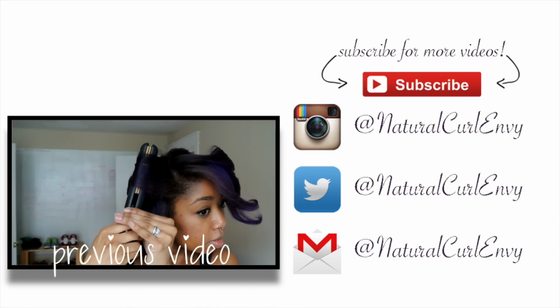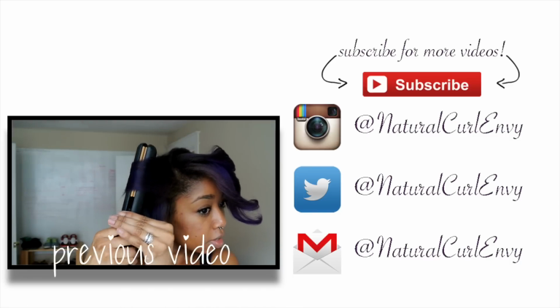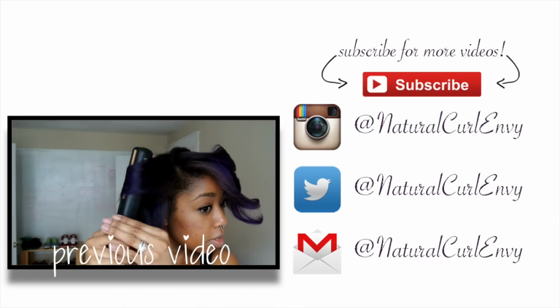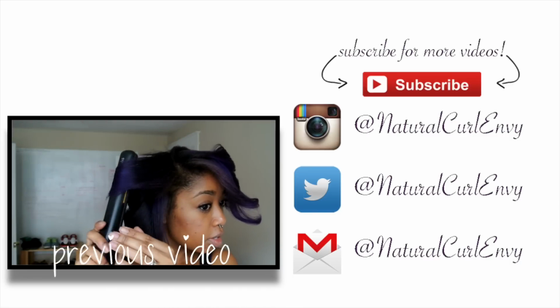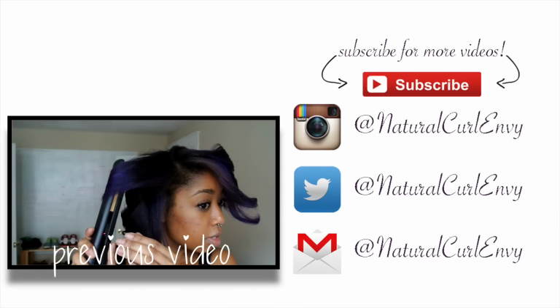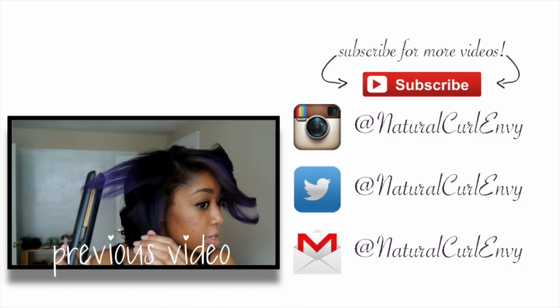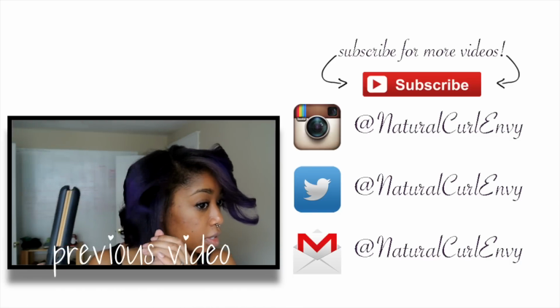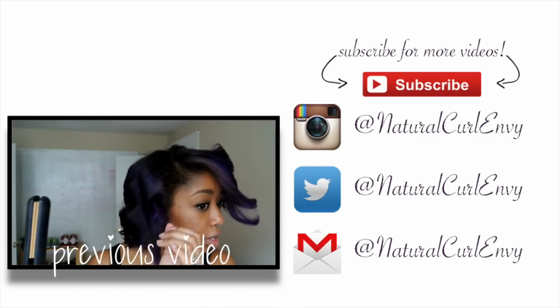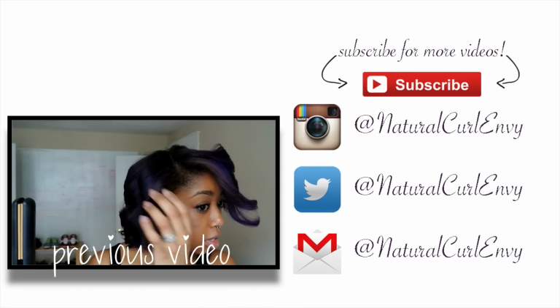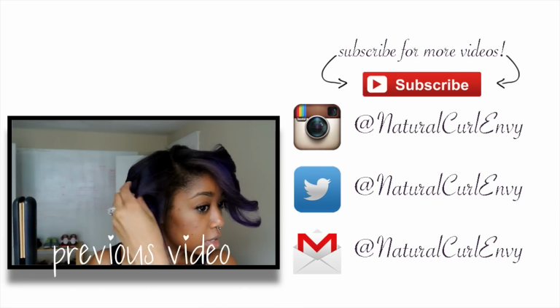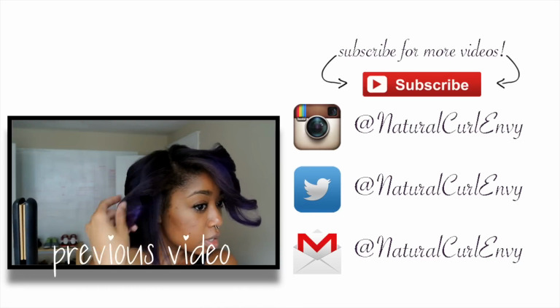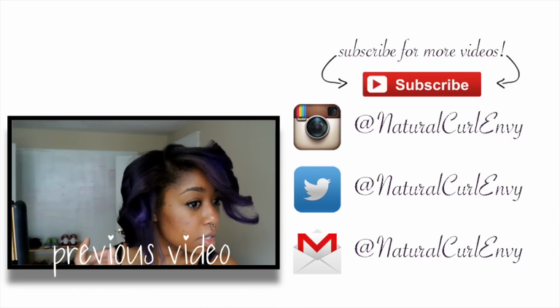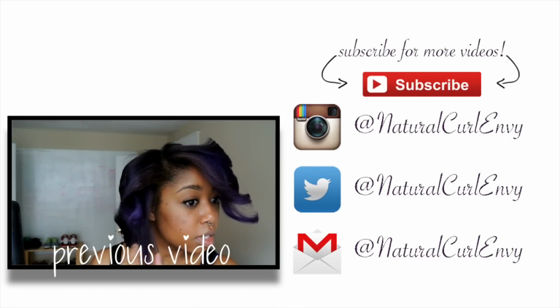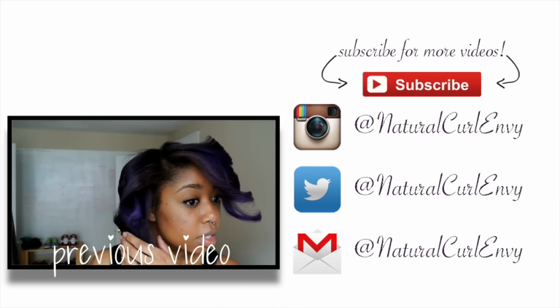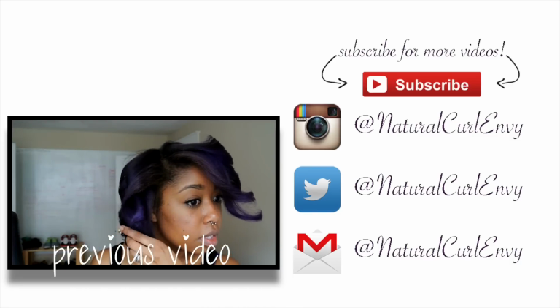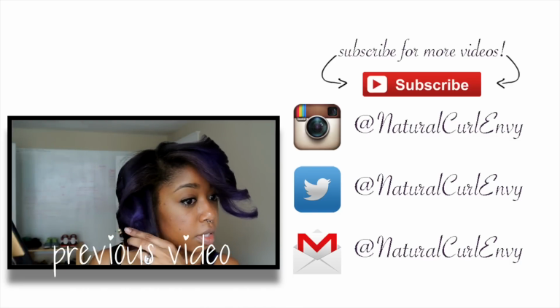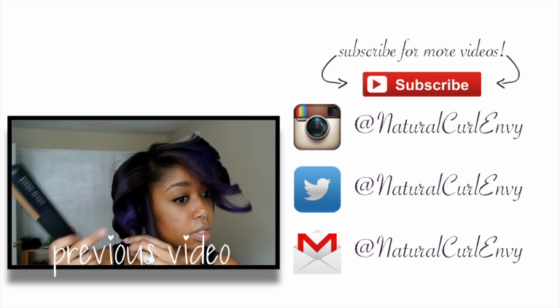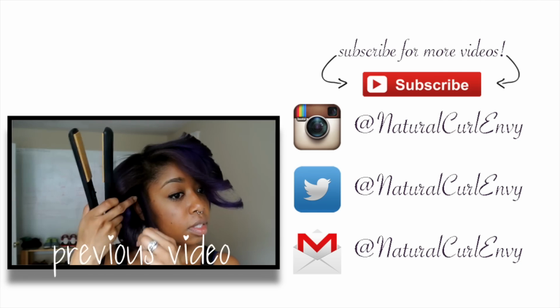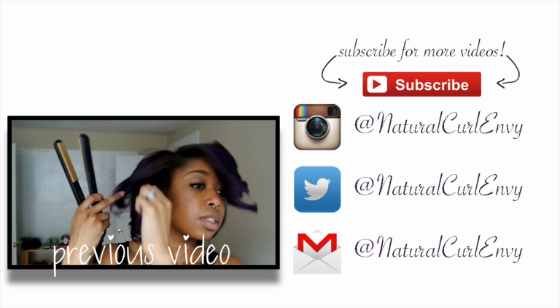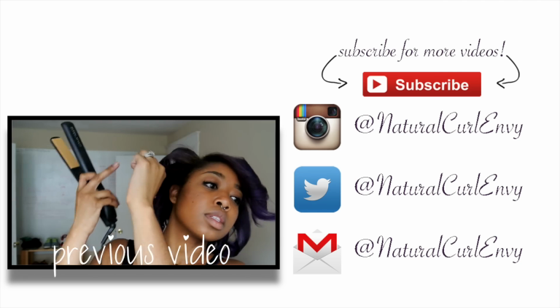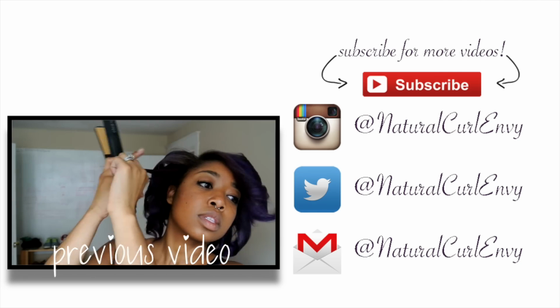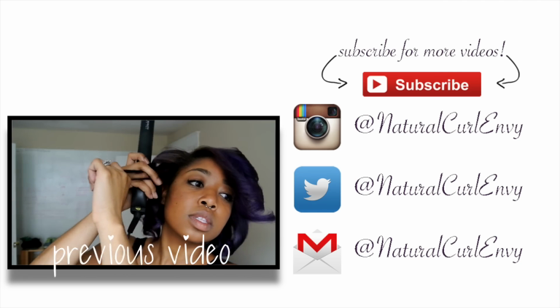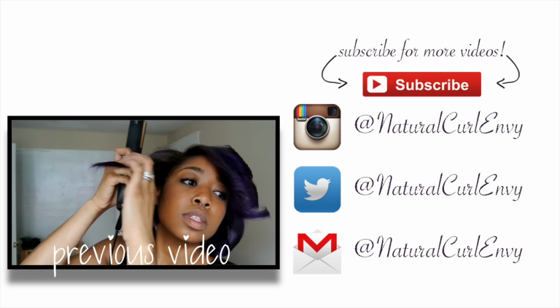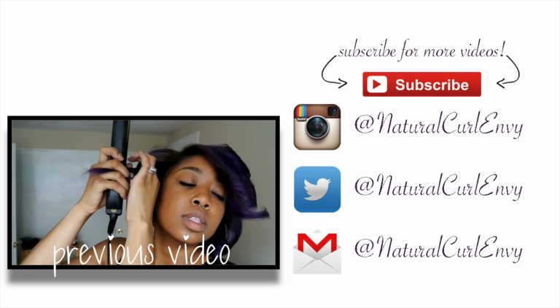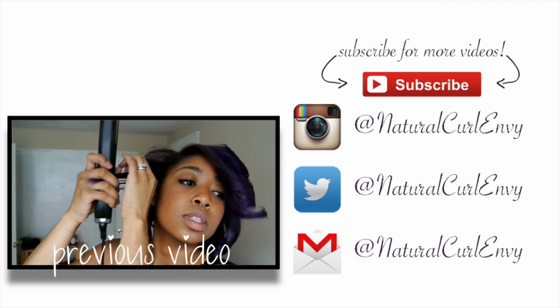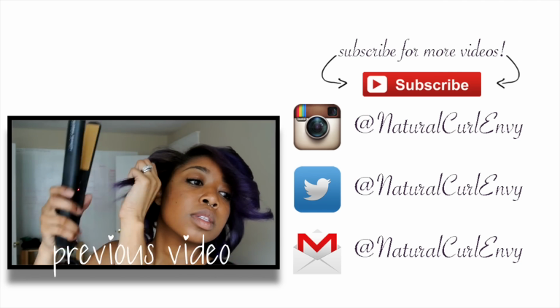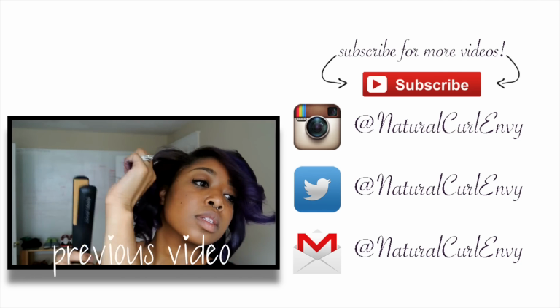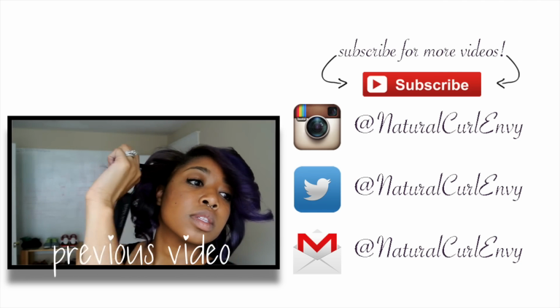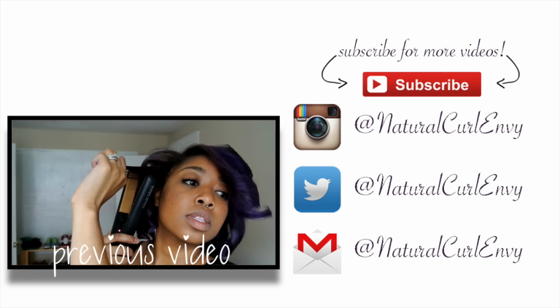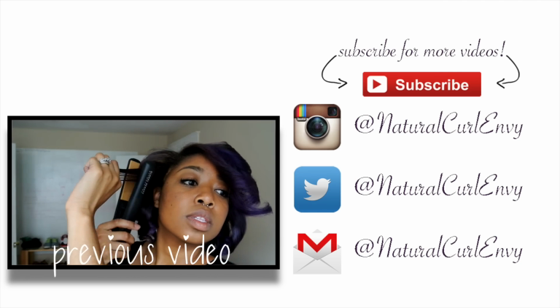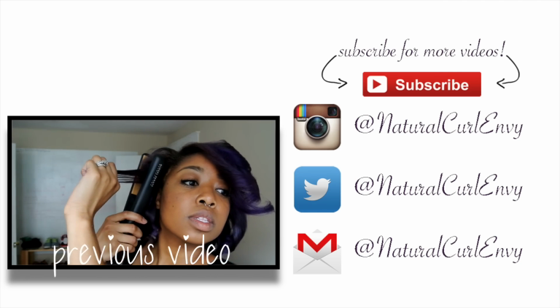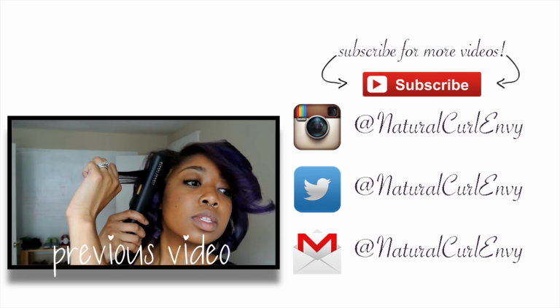If you haven't seen my previous video, just click the link here, and as always, please subscribe!